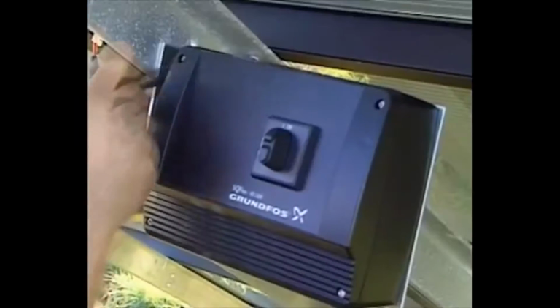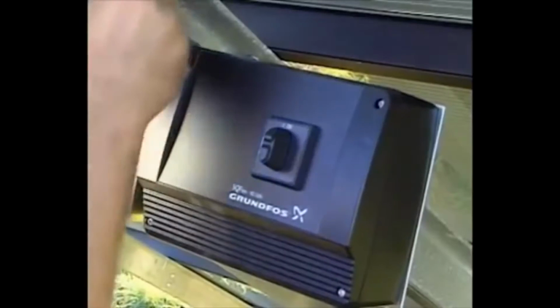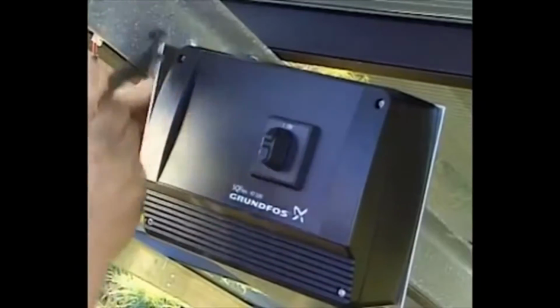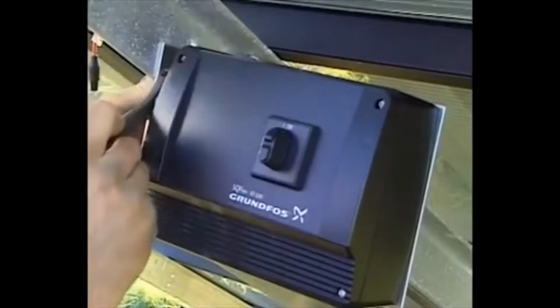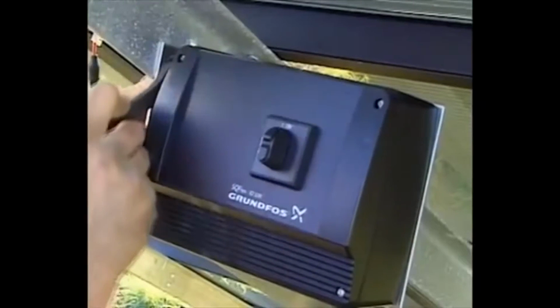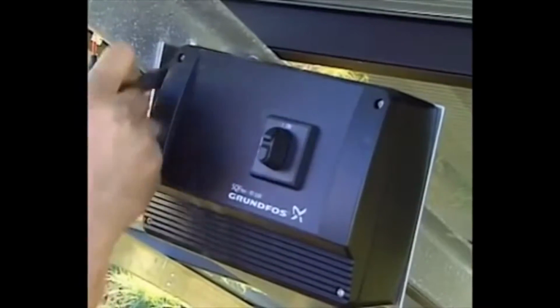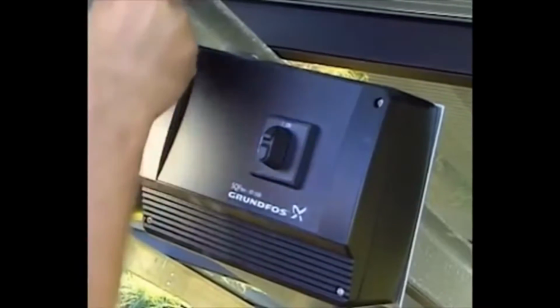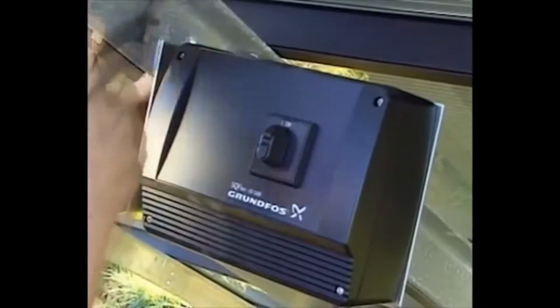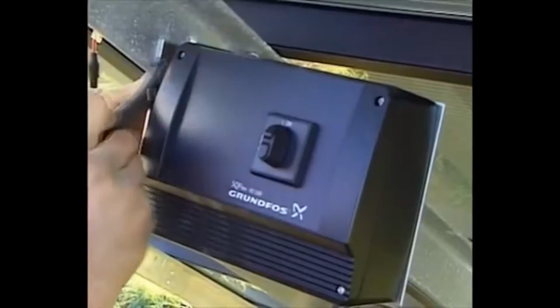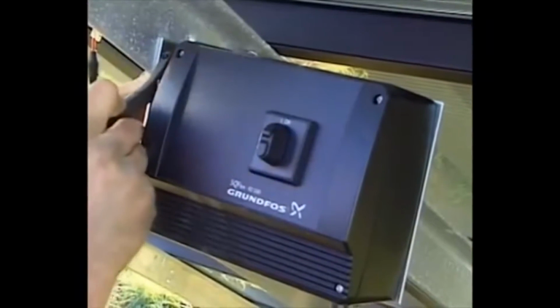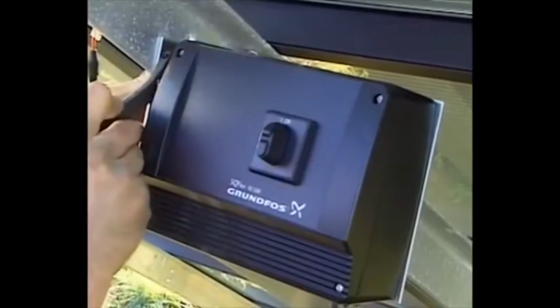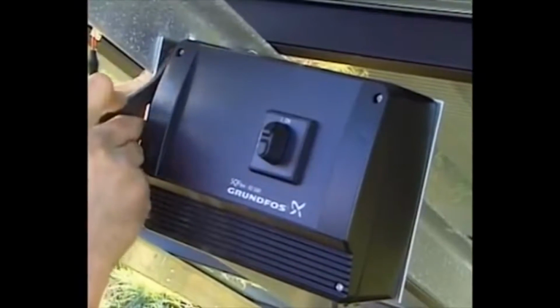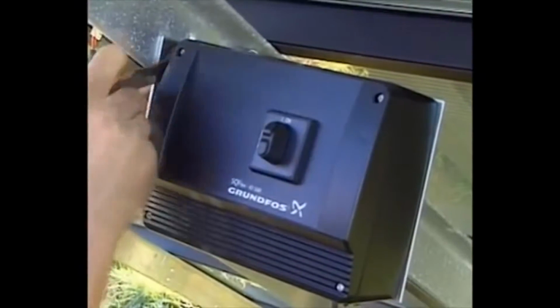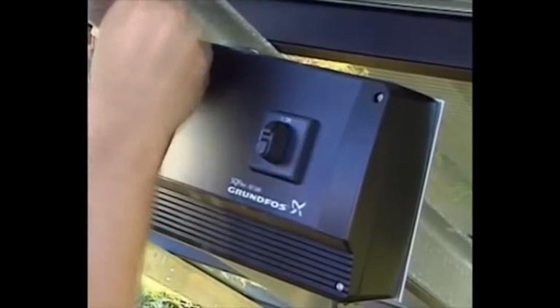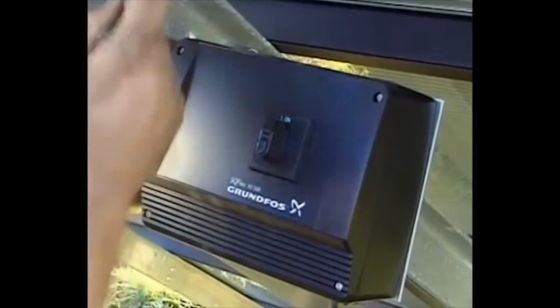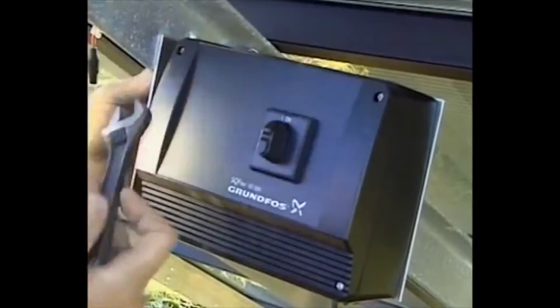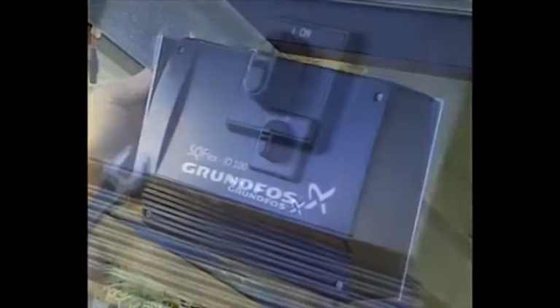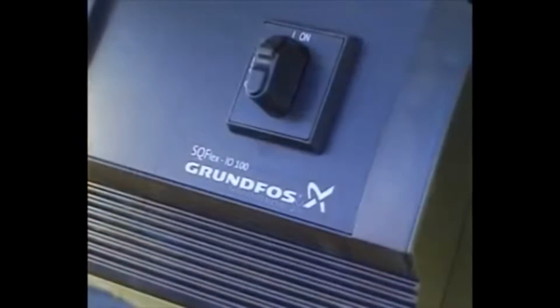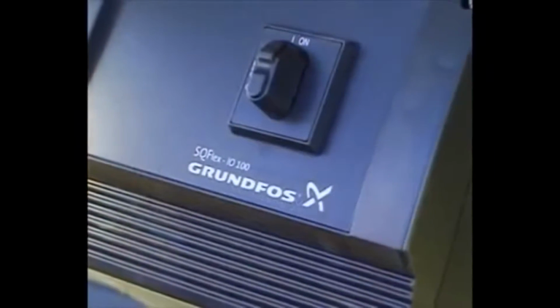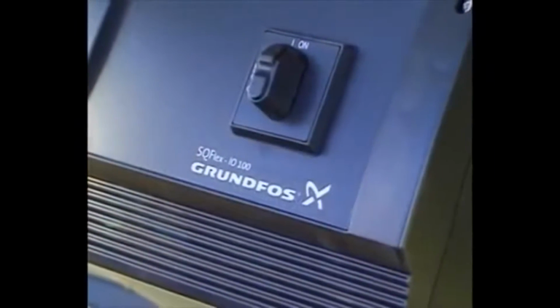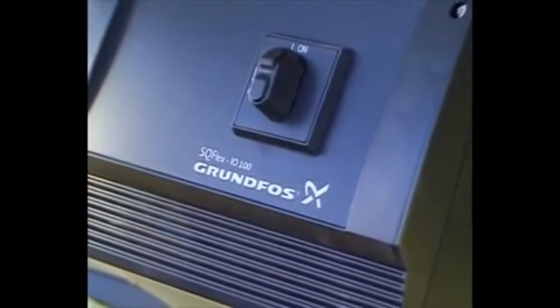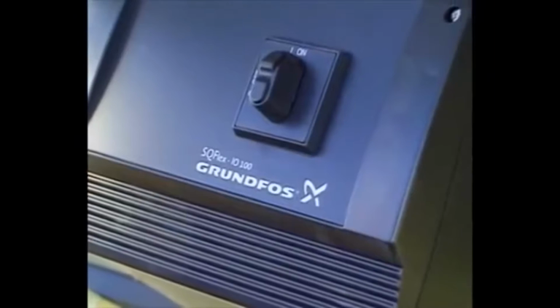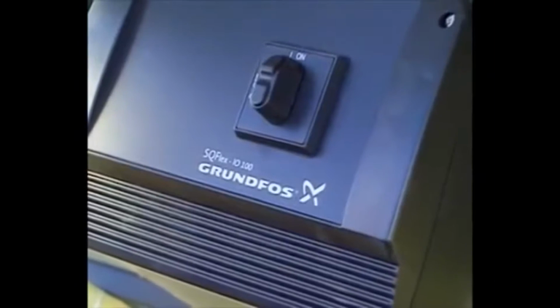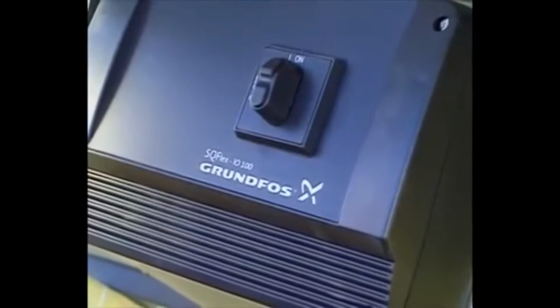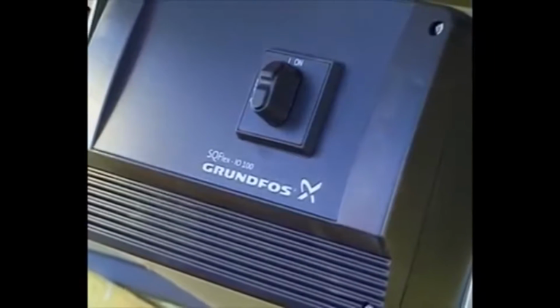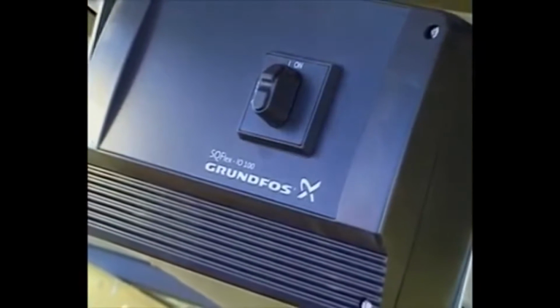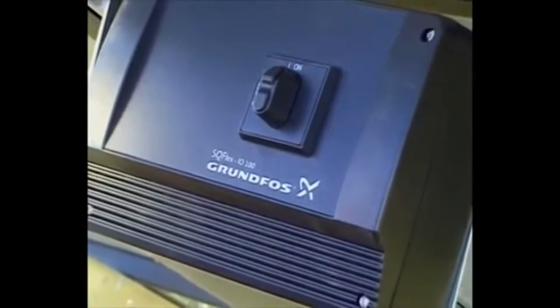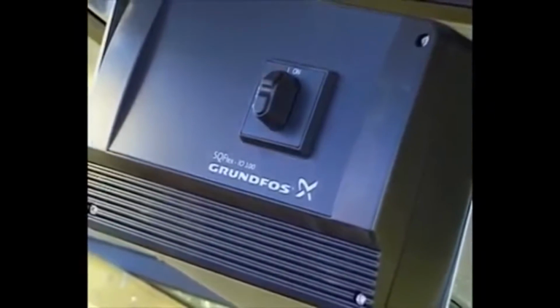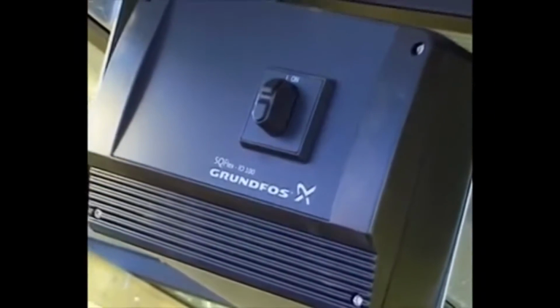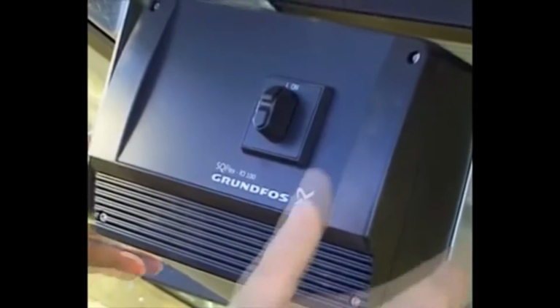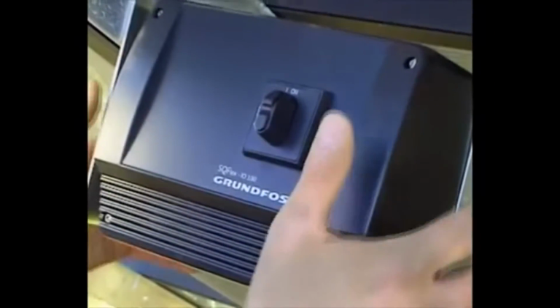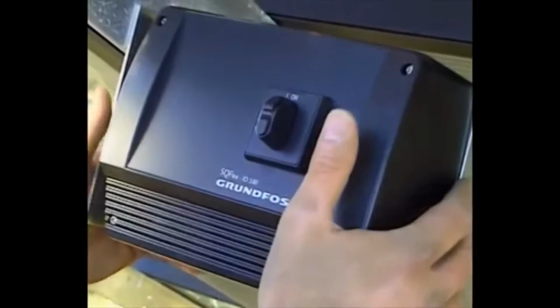The switch box IO-100 must be installed under the solar modules, shielded from direct sunlight.